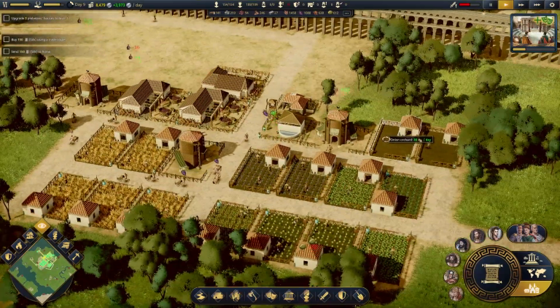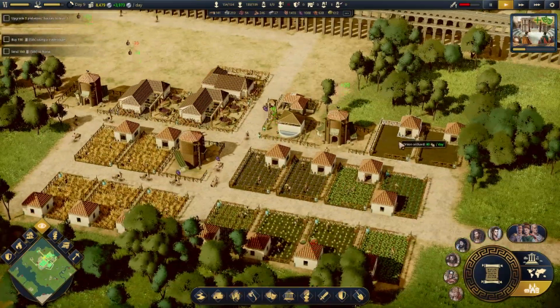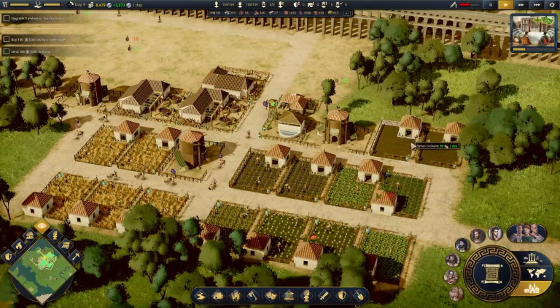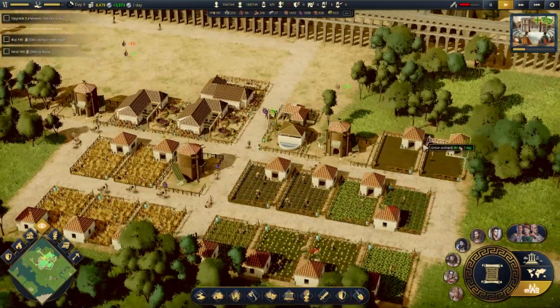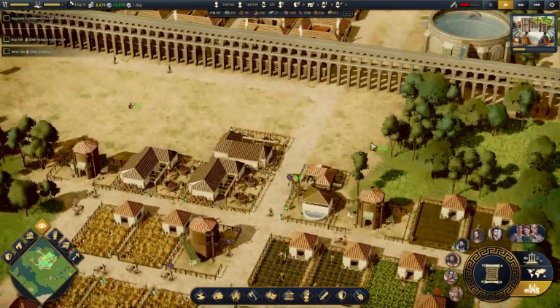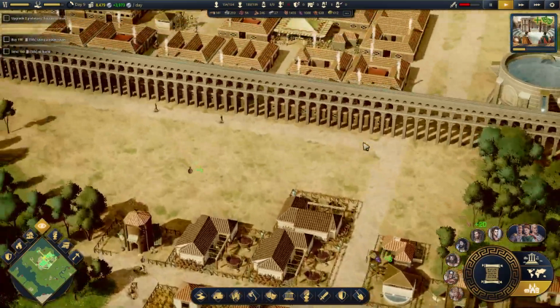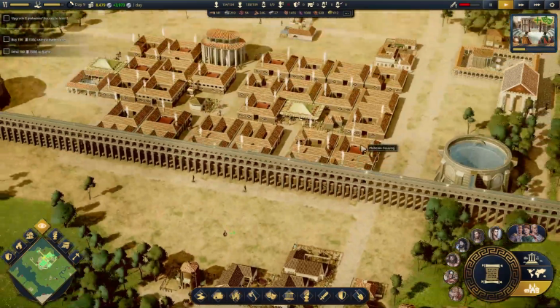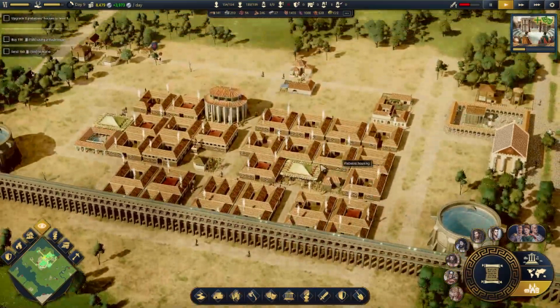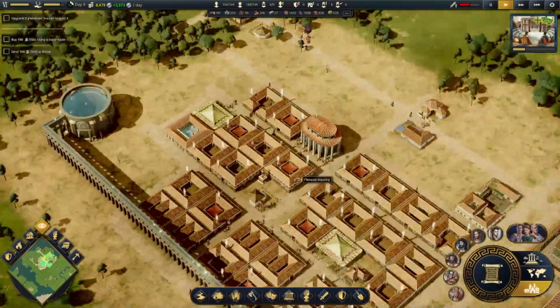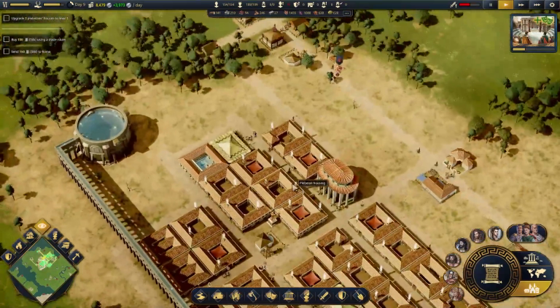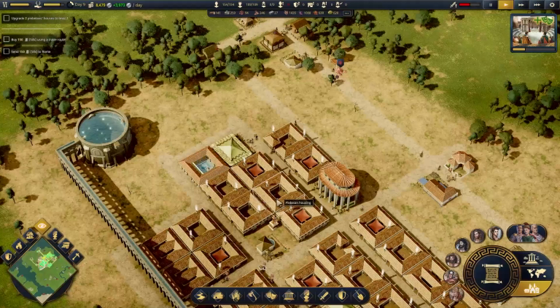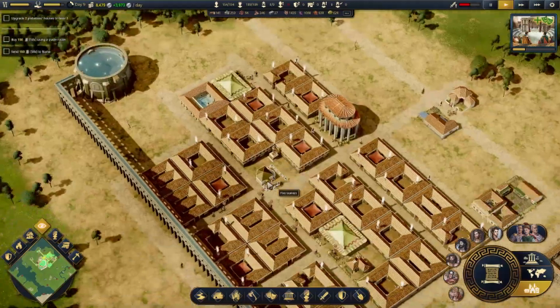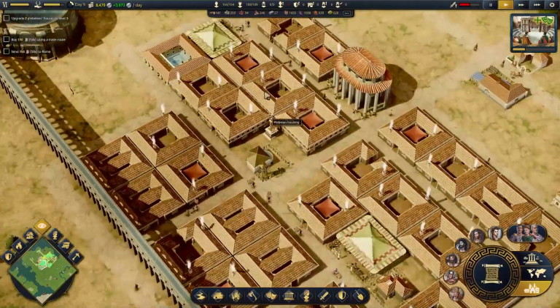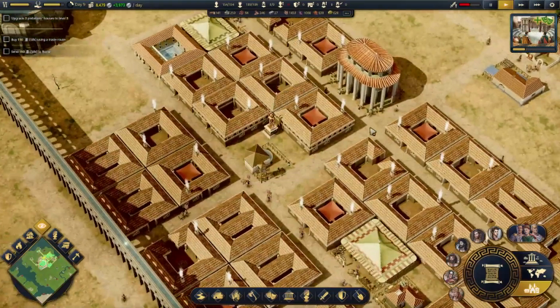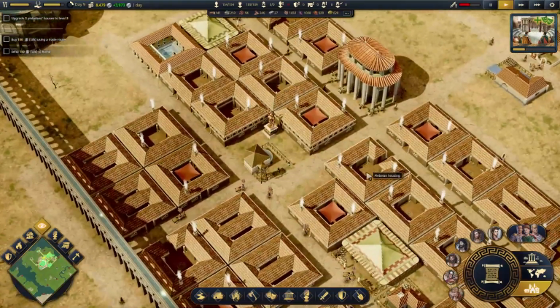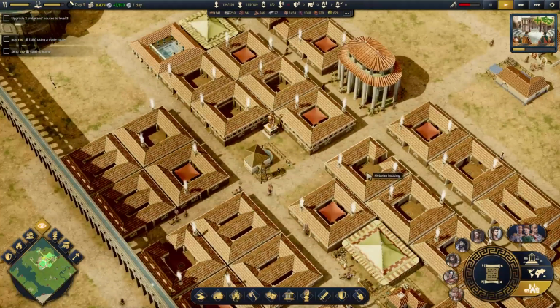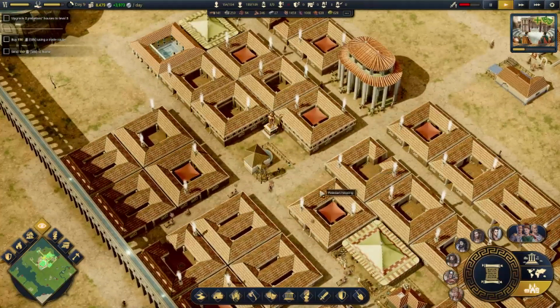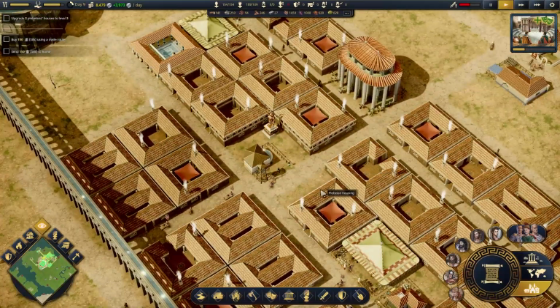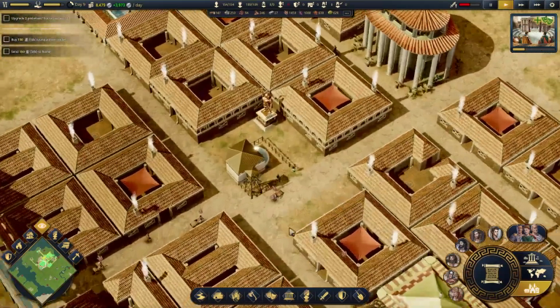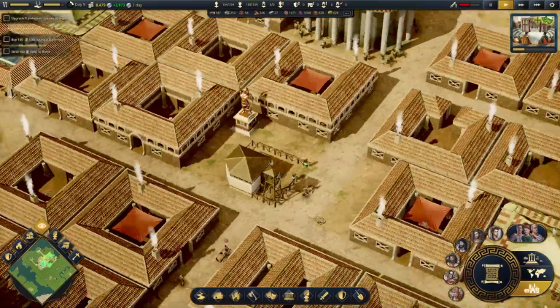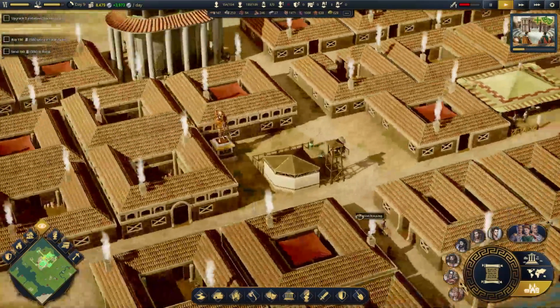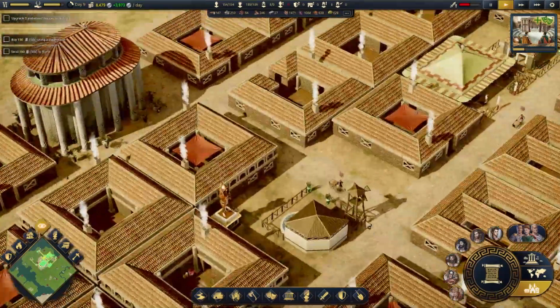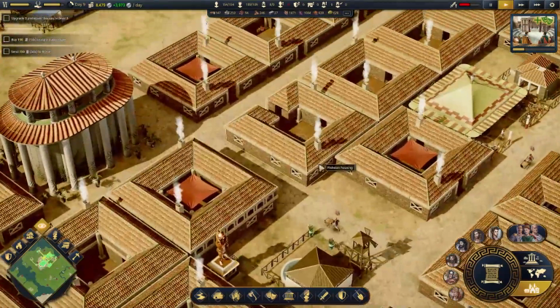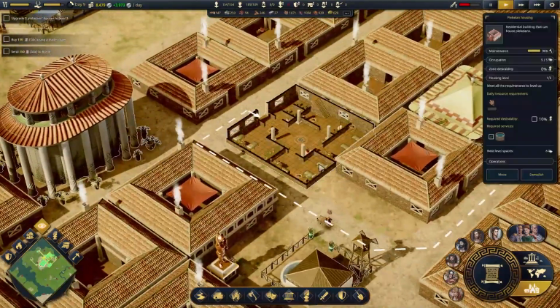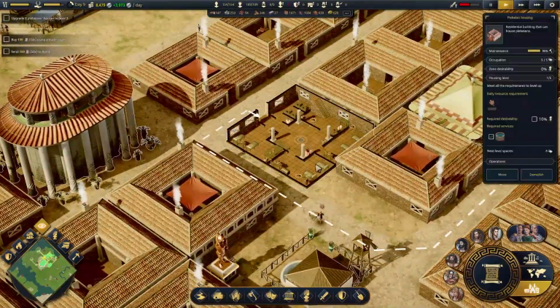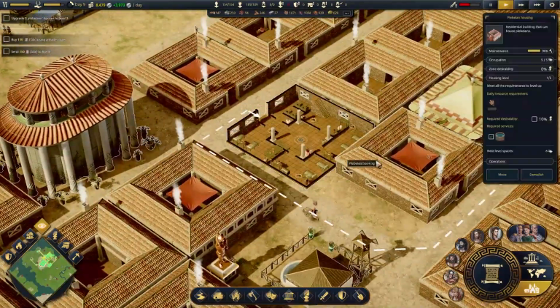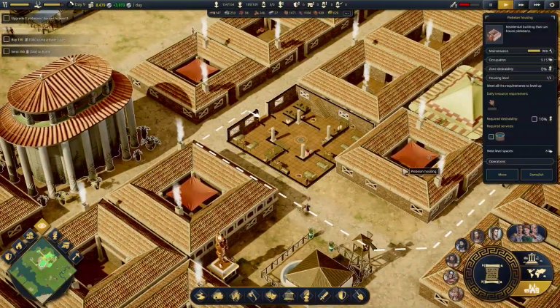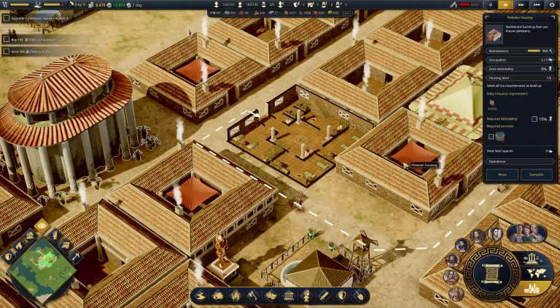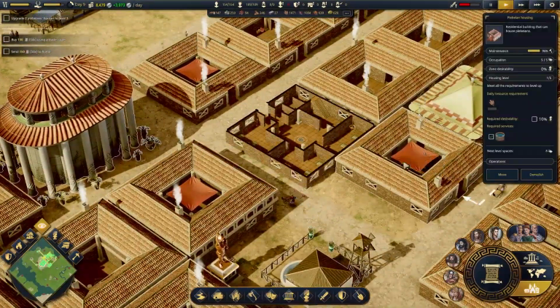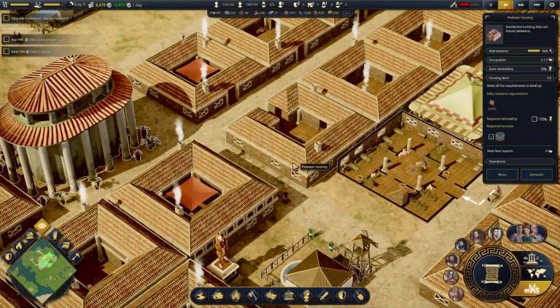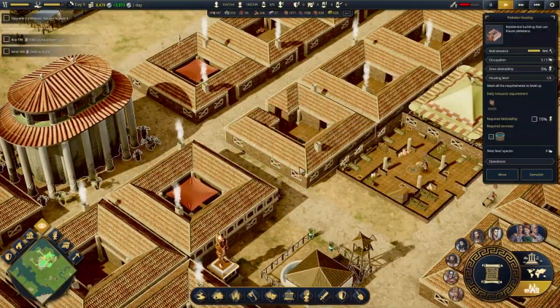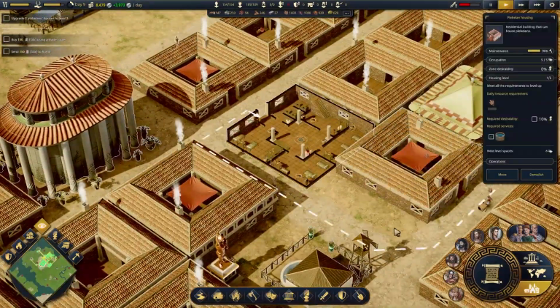That's going to create 80 onions a day. We'll get that to these plebs over here. What about these ones? What do they have? They're at 10%.